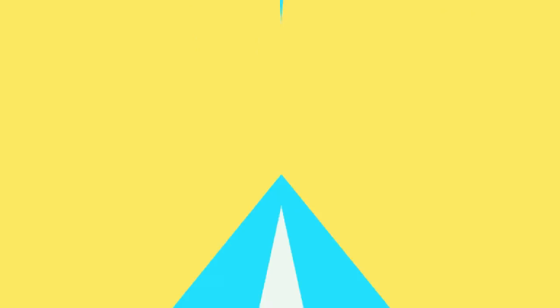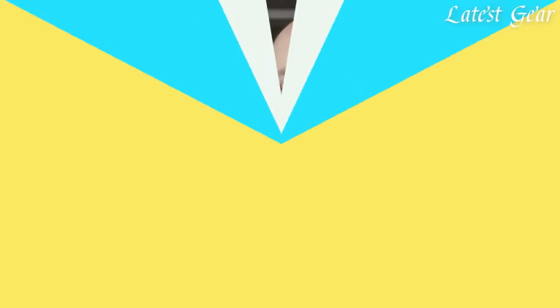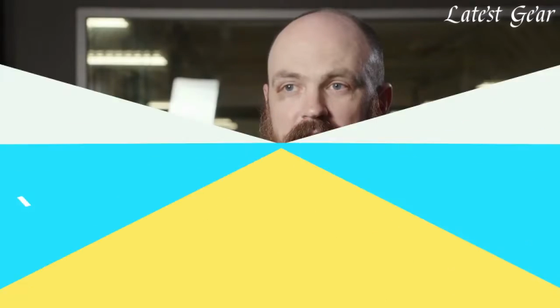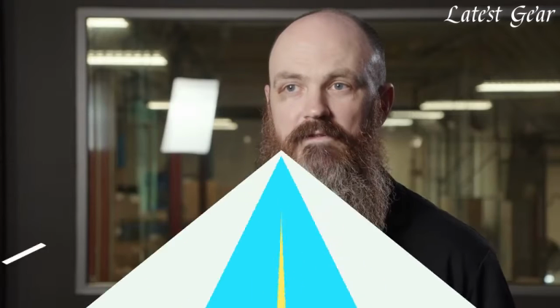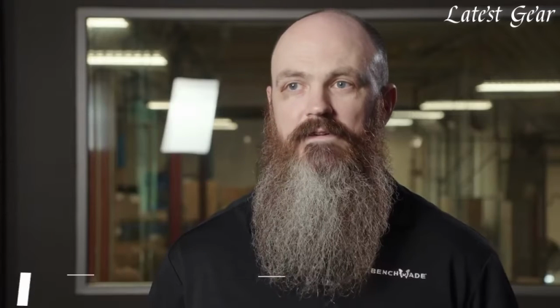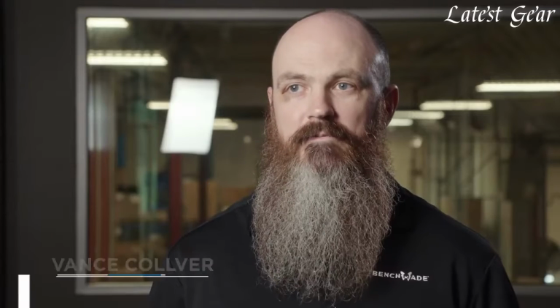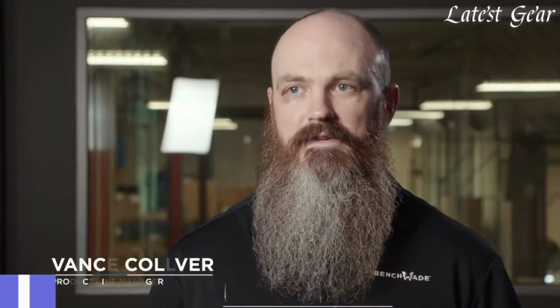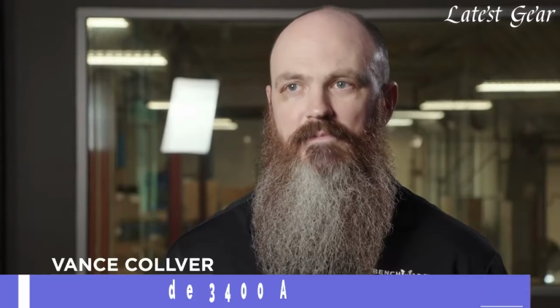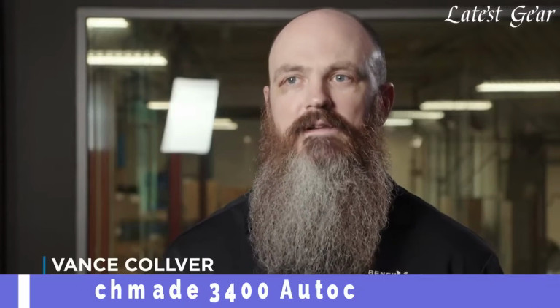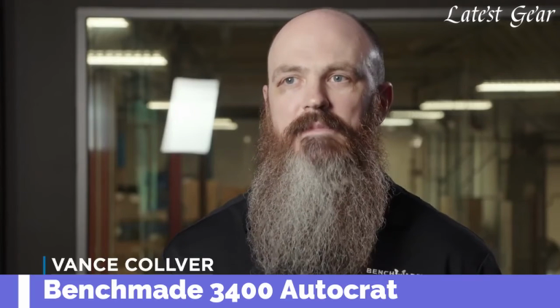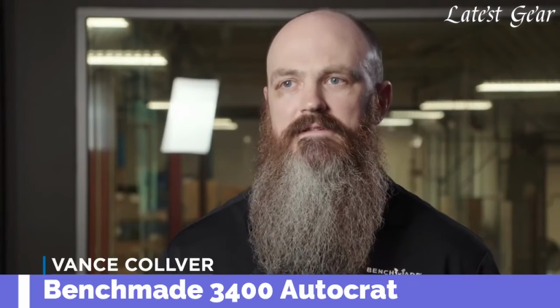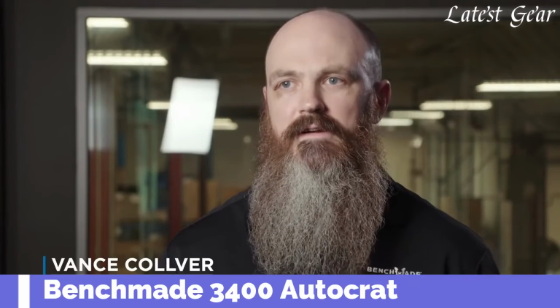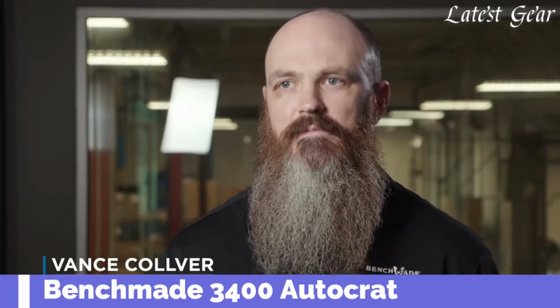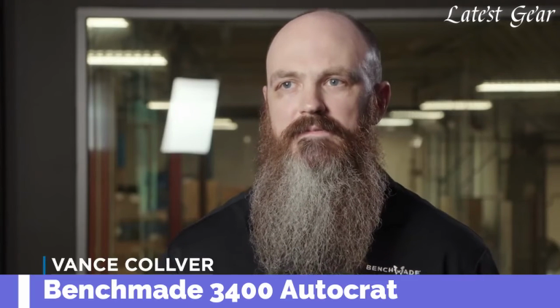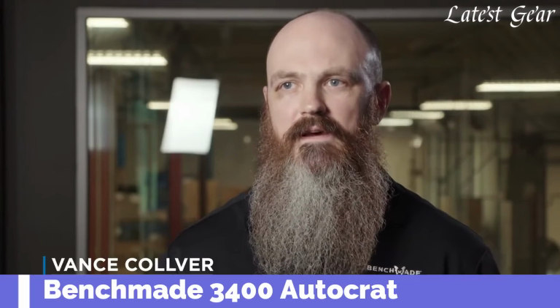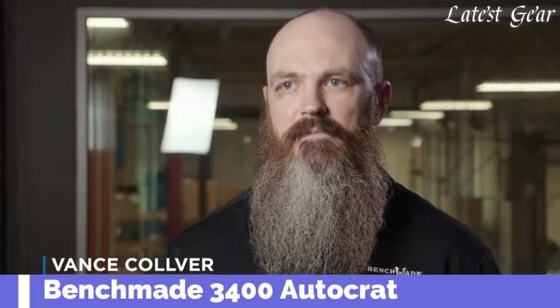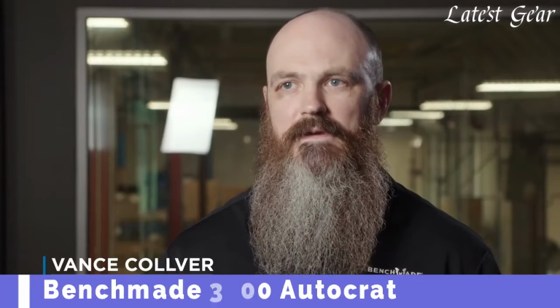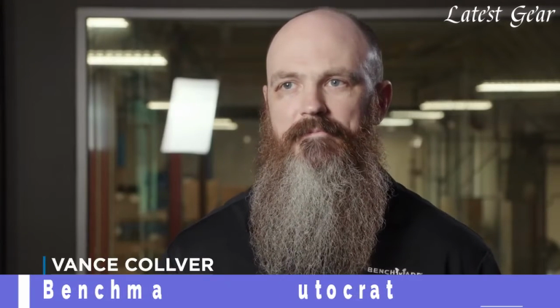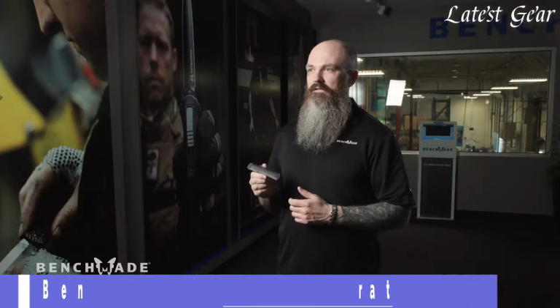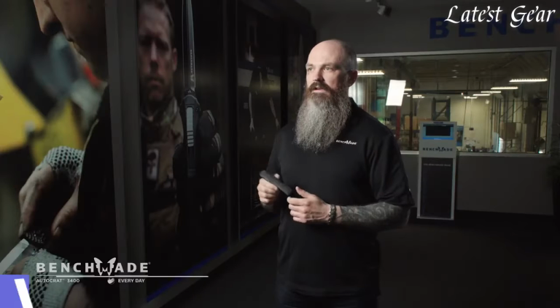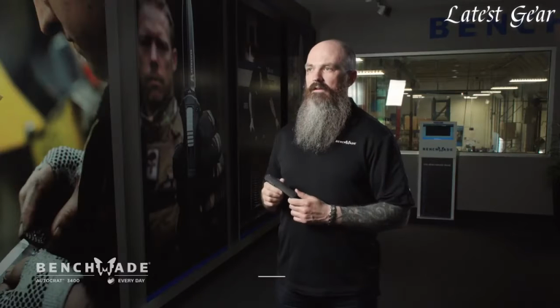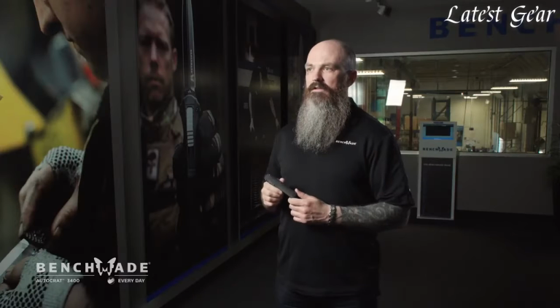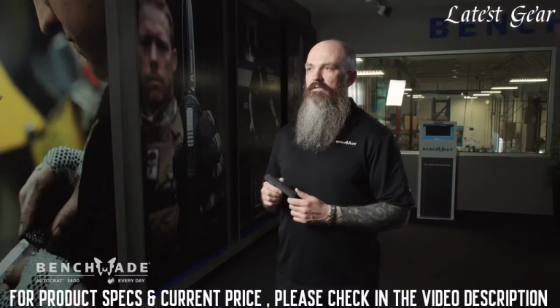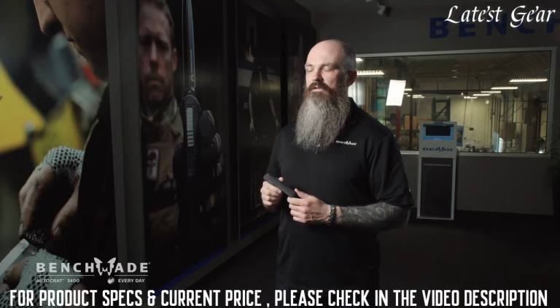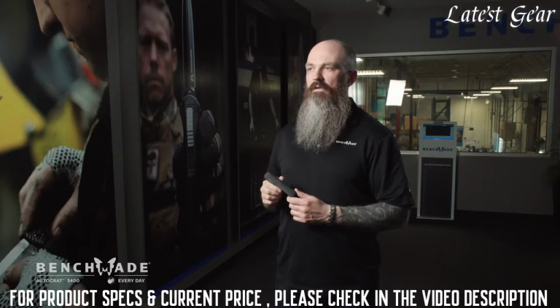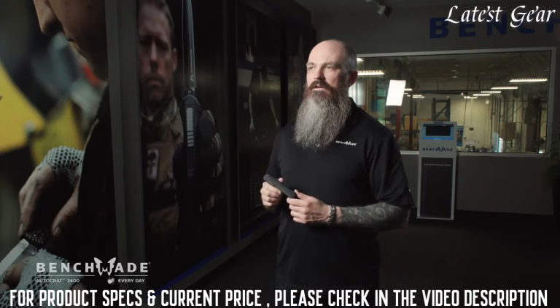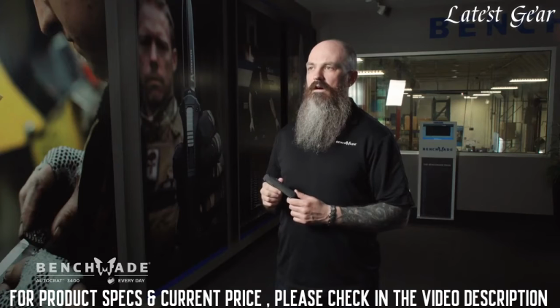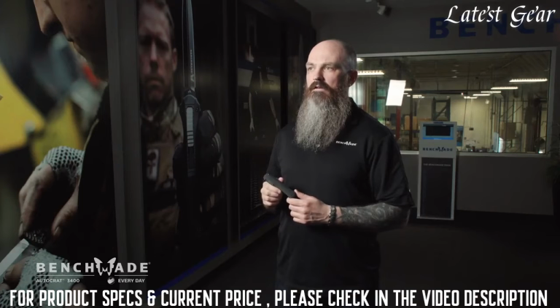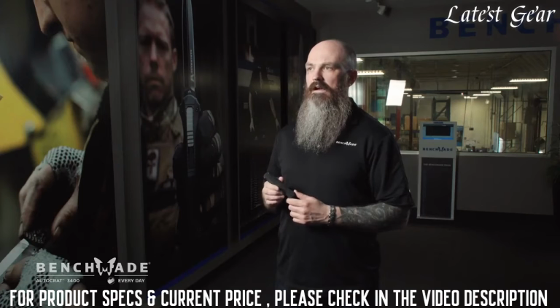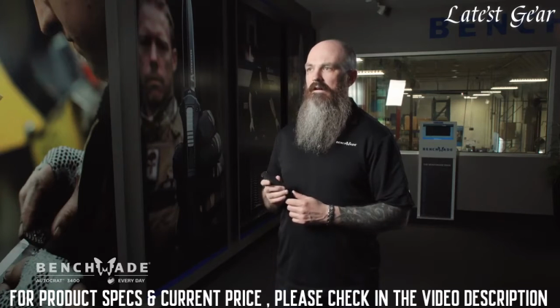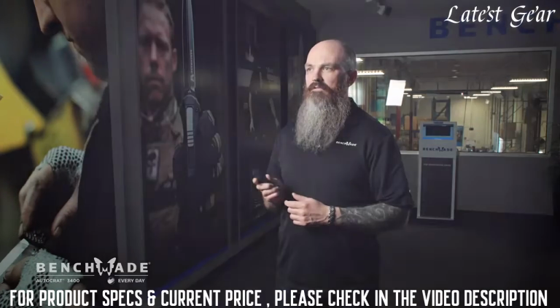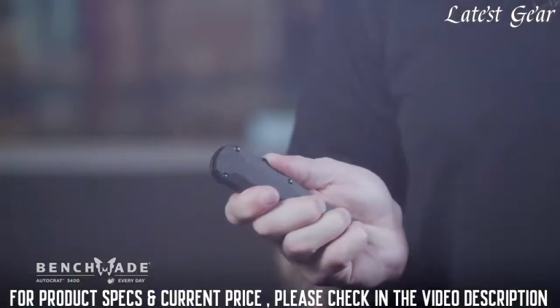My name is Vance Culver. I'm the Senior Product Line Manager here at Benchmade Knife Company. Looking at our new 3400 Autocrat out the front.